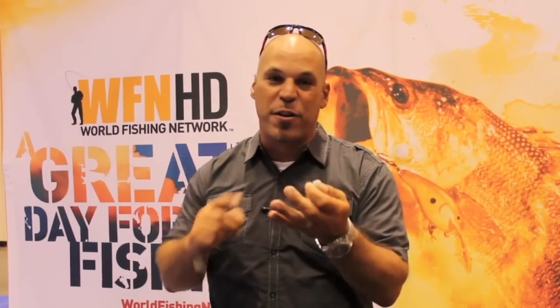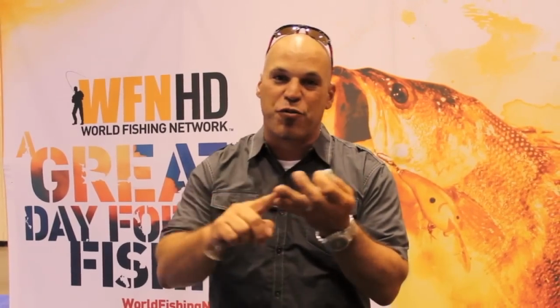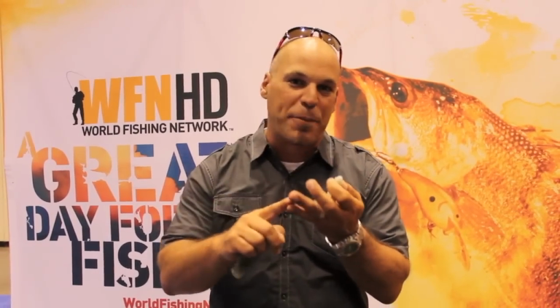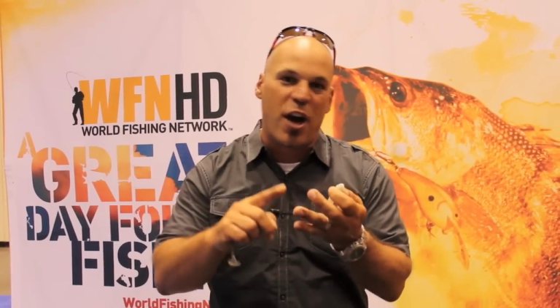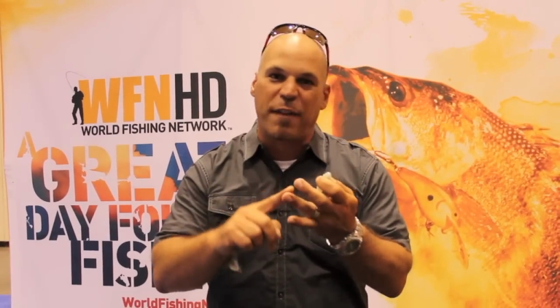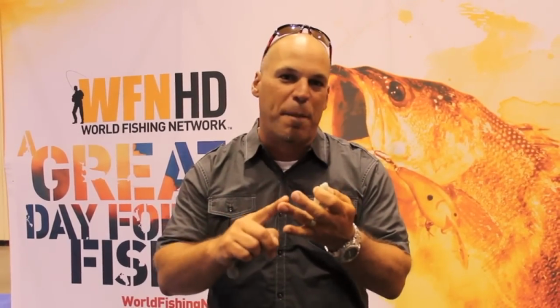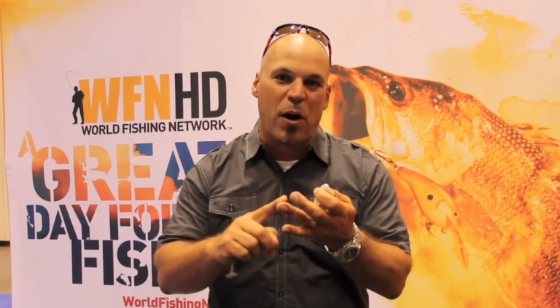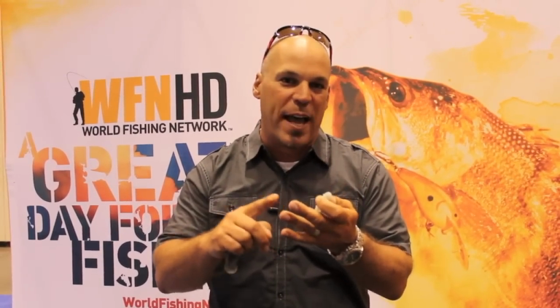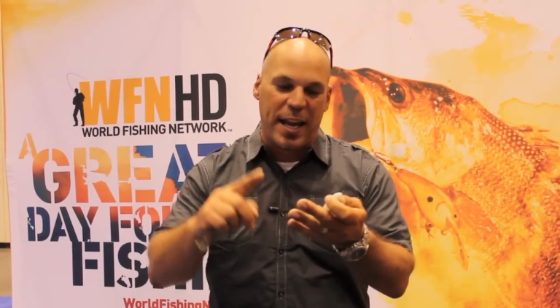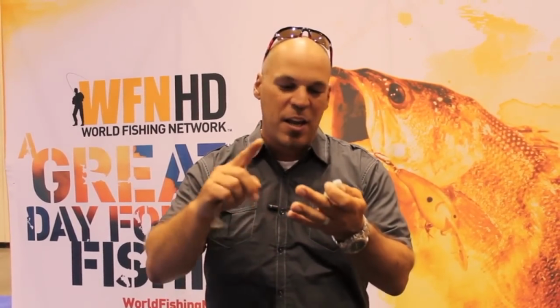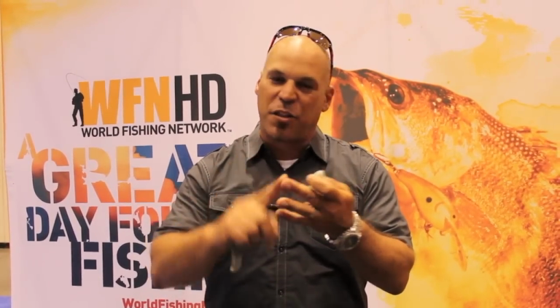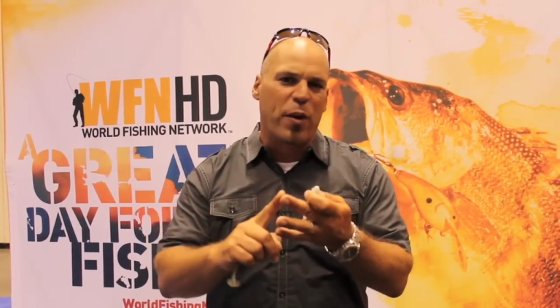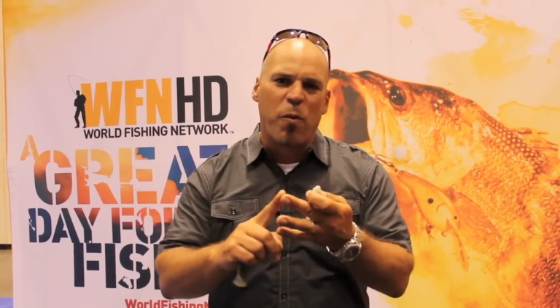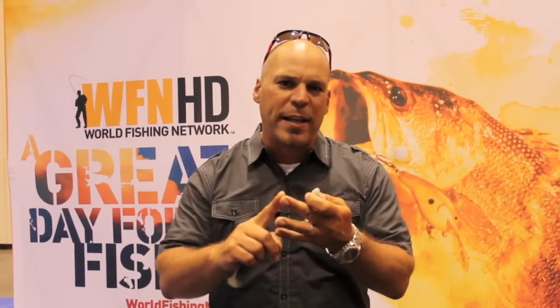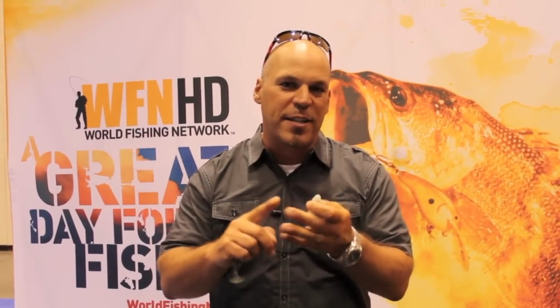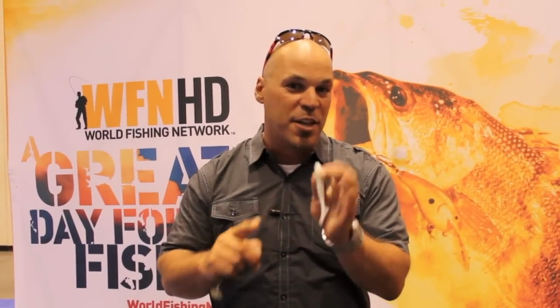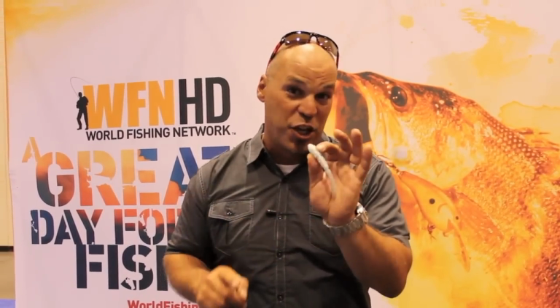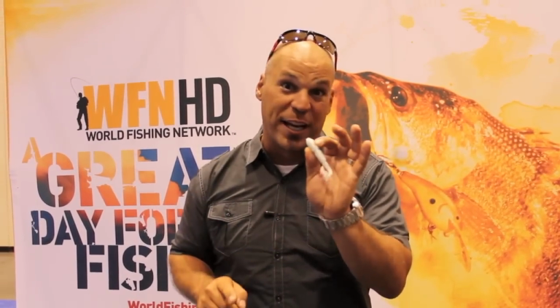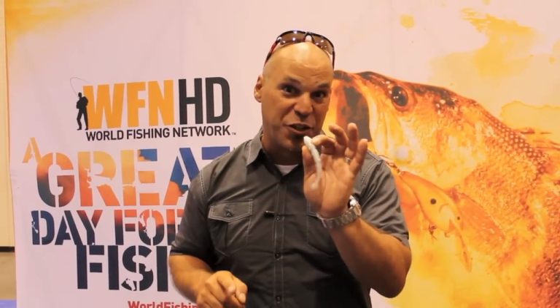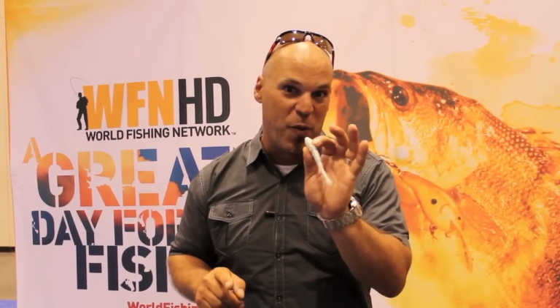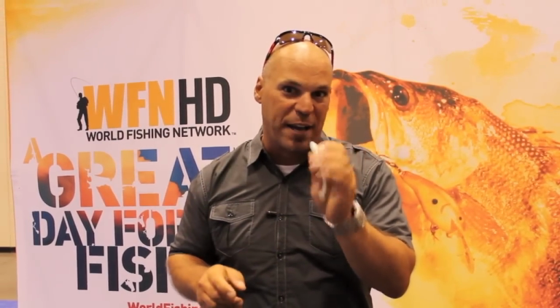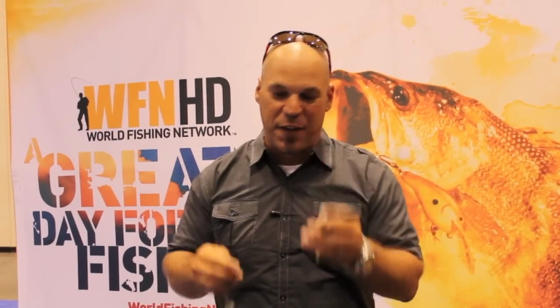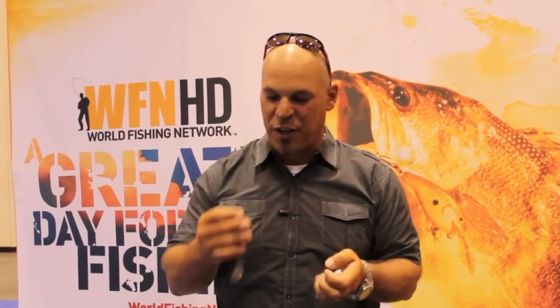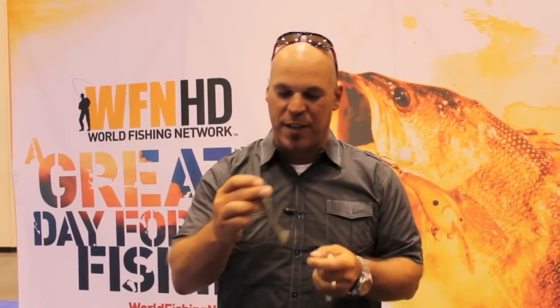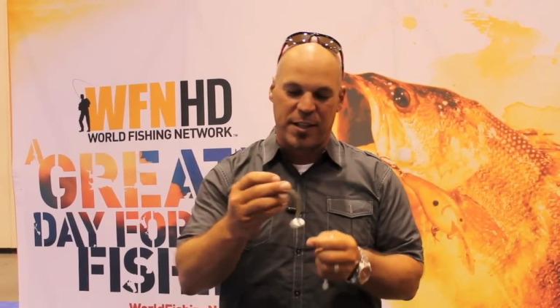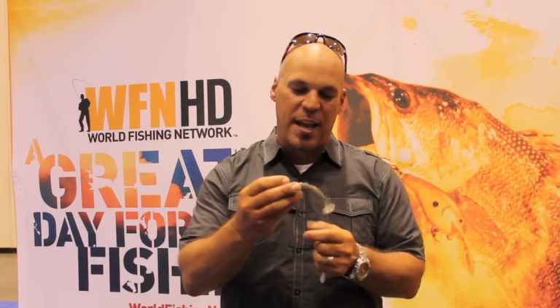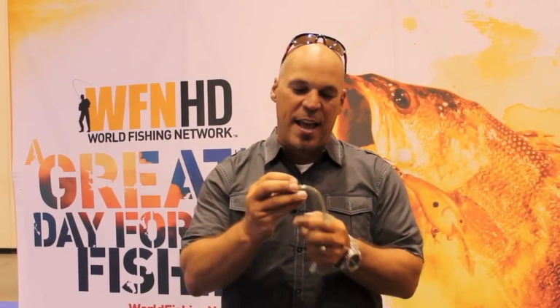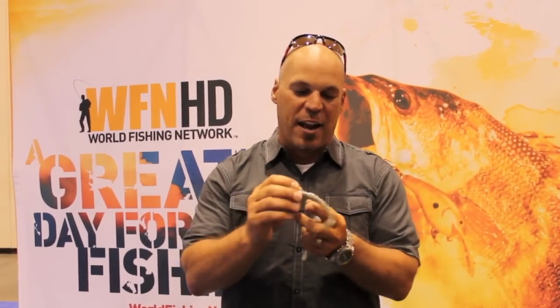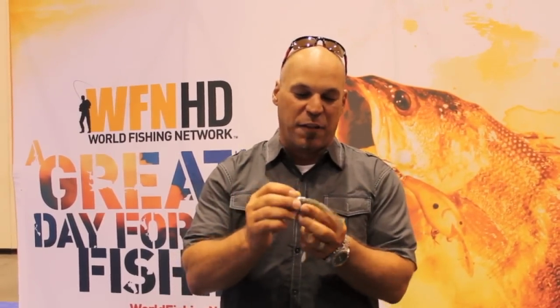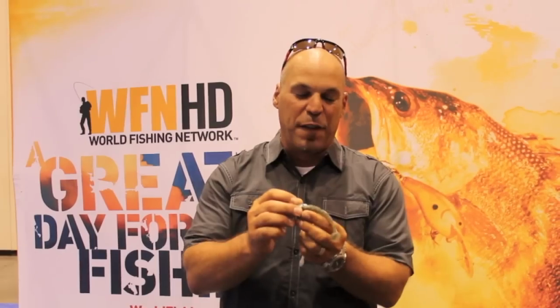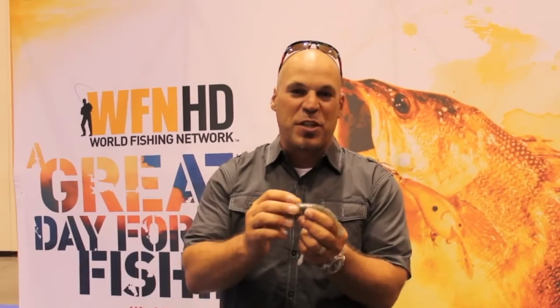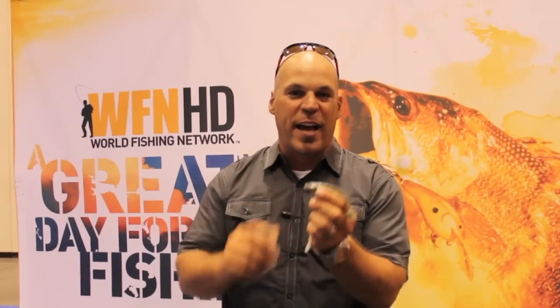Whether you're drop-shotting, football-heading, or throwing it weightless, you're going to catch a whack of fish on this.